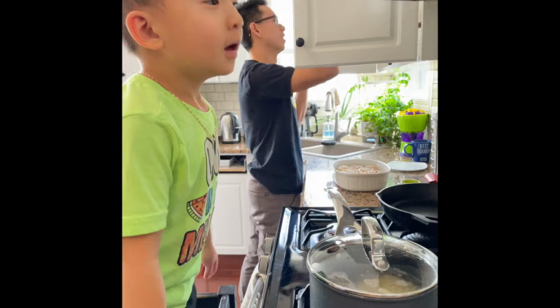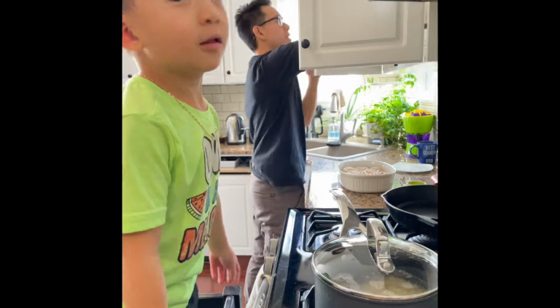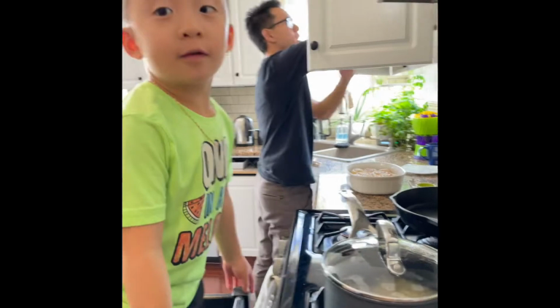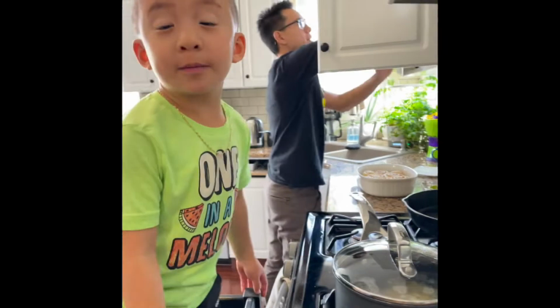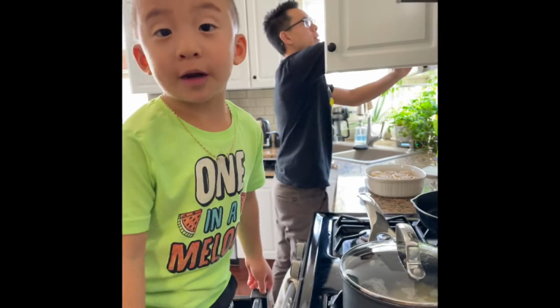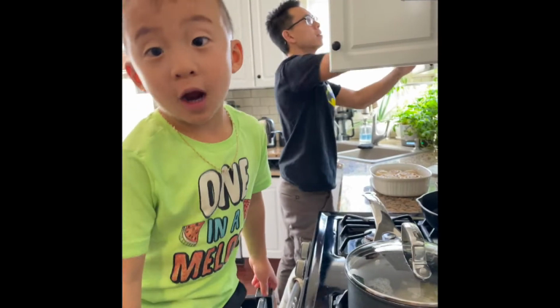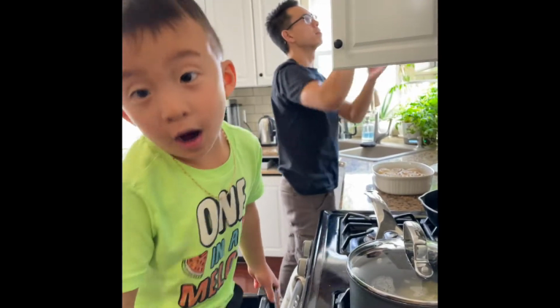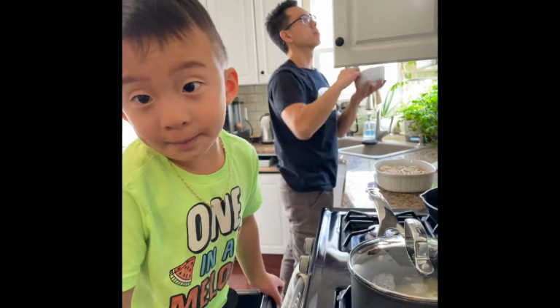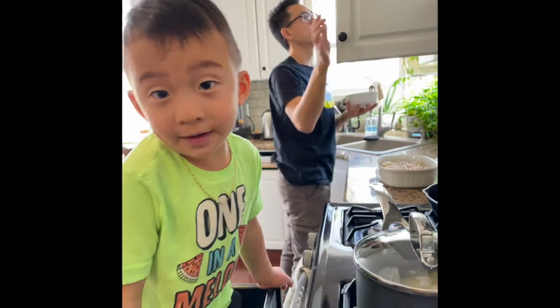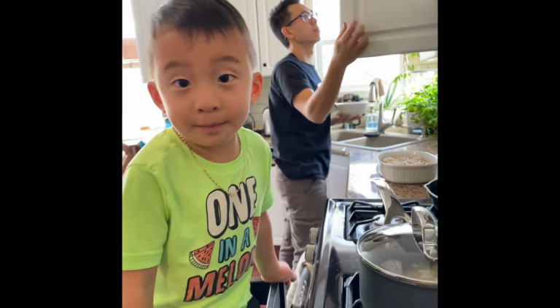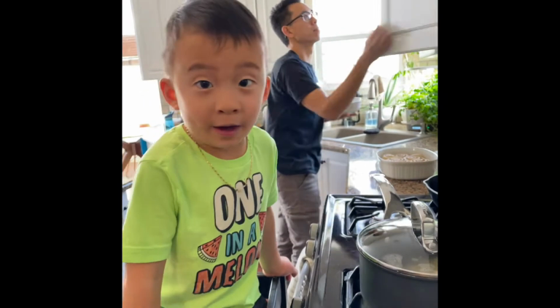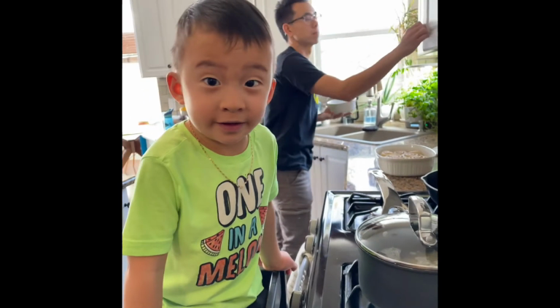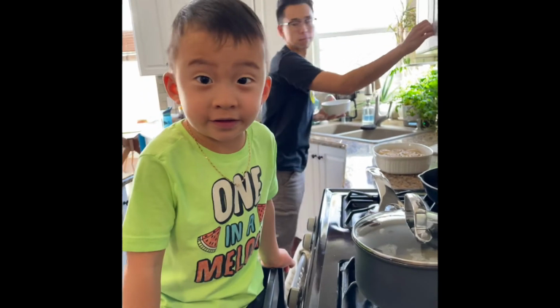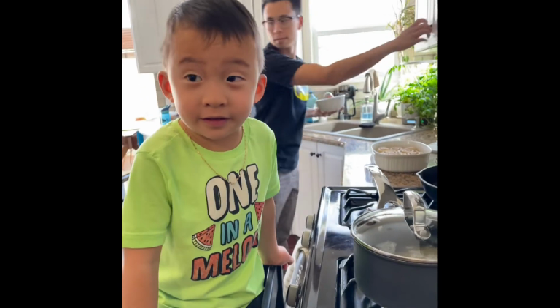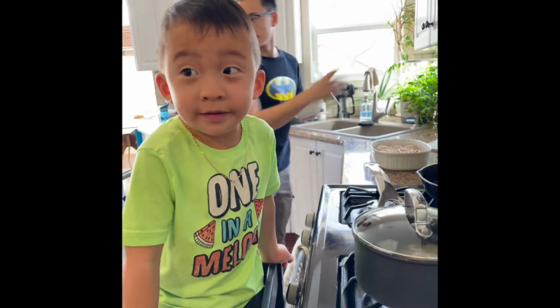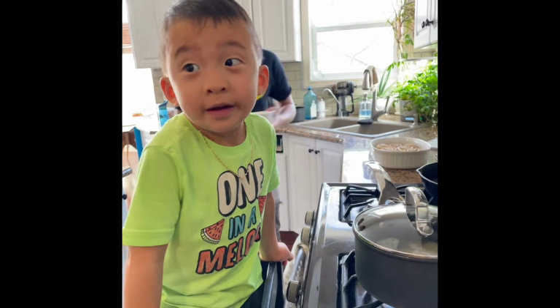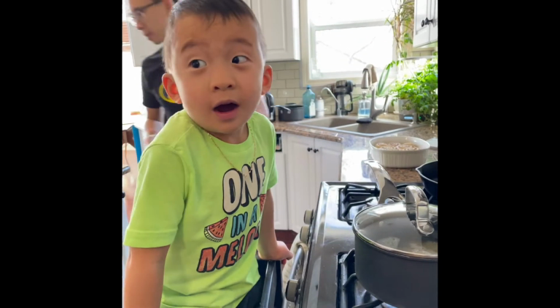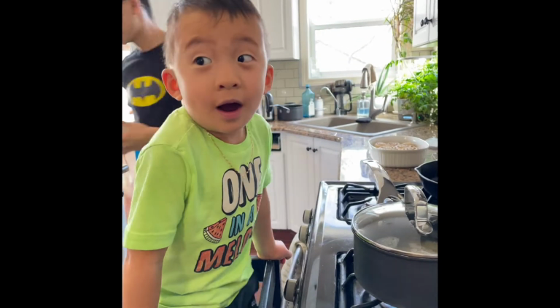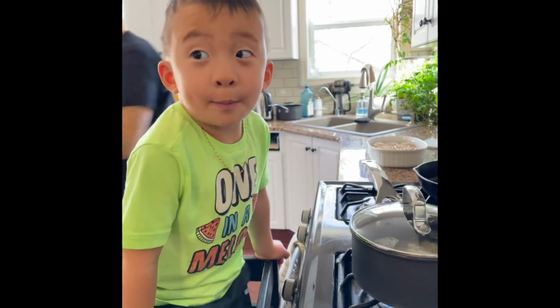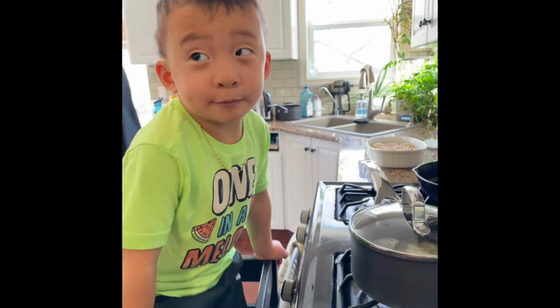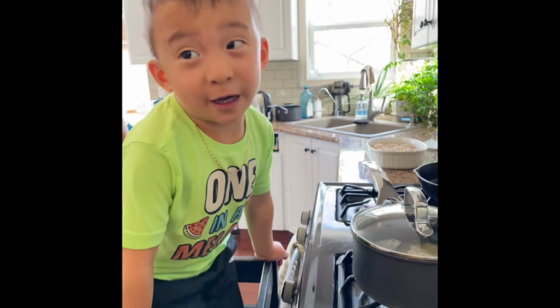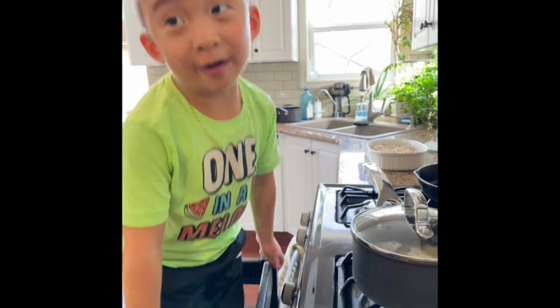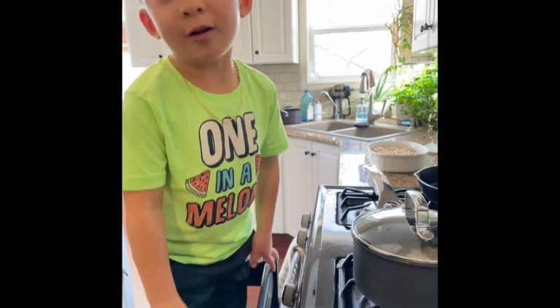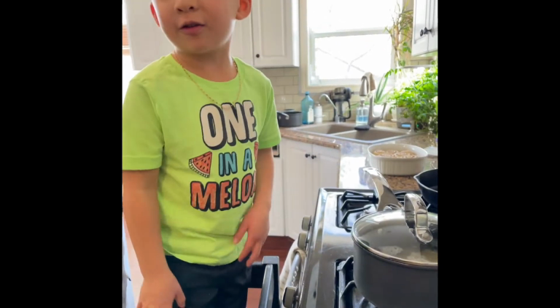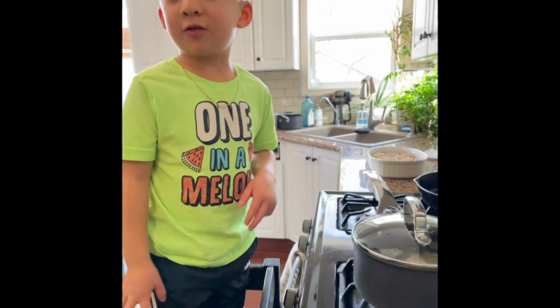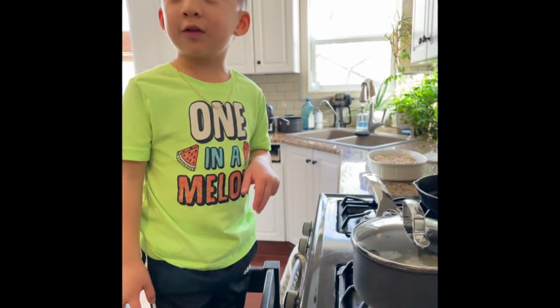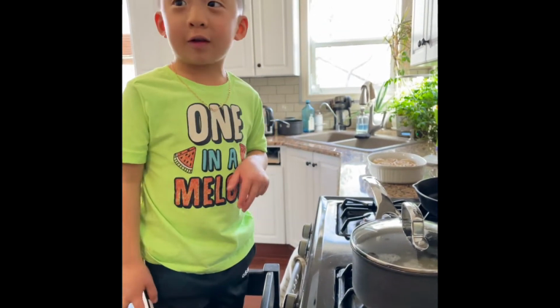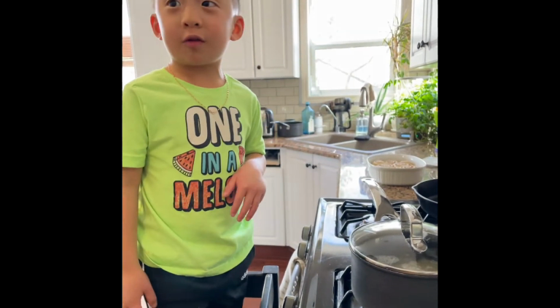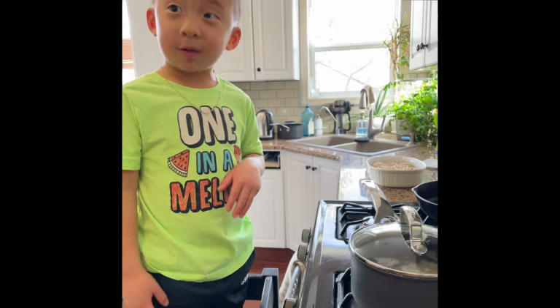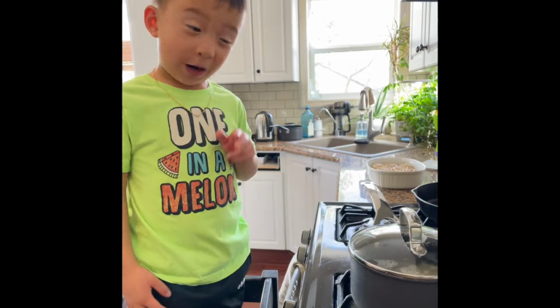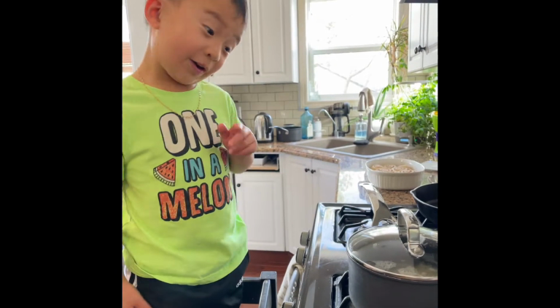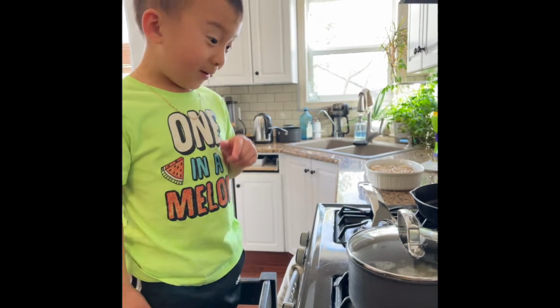Hello everybody! I'm making mac and cheese. I'm standing on a stool — that's why I'm high up.